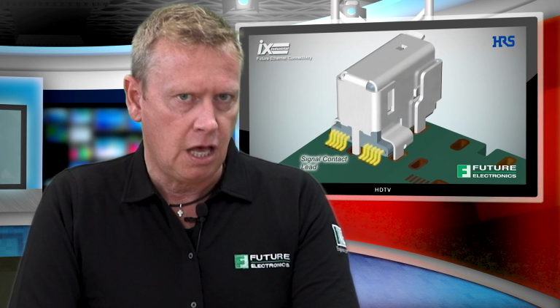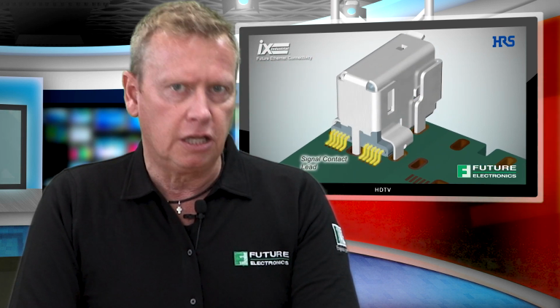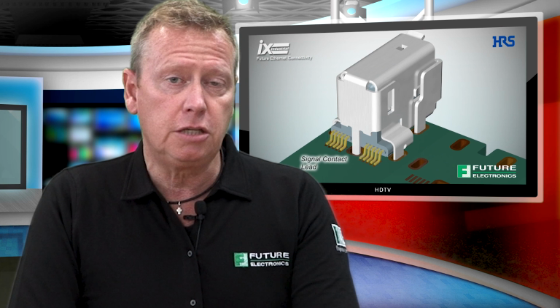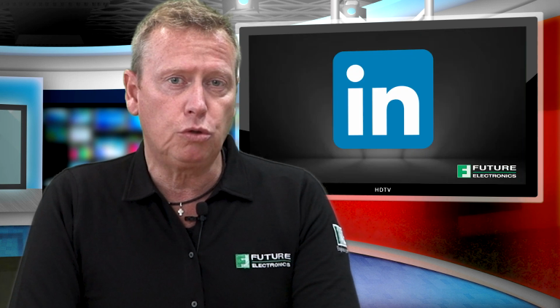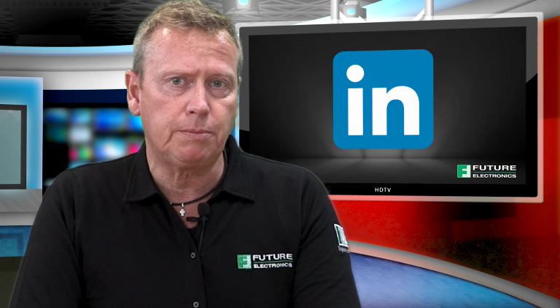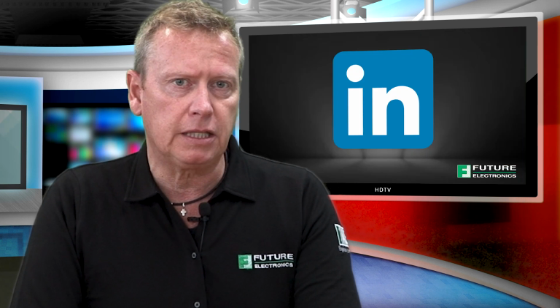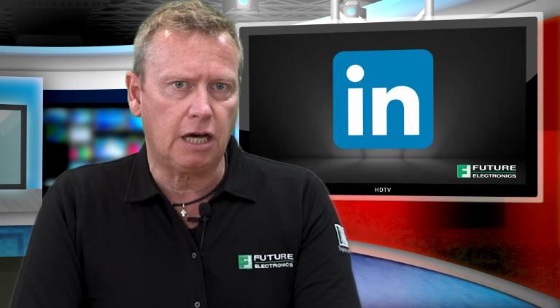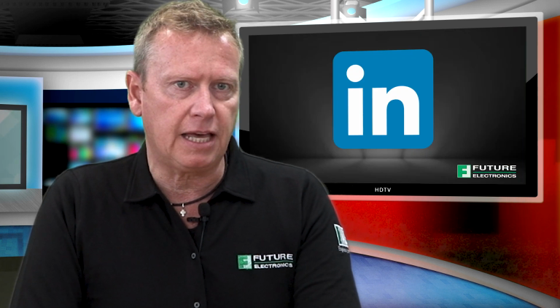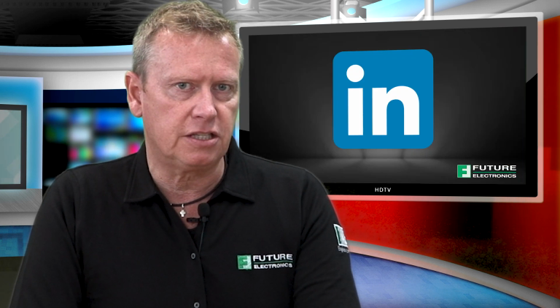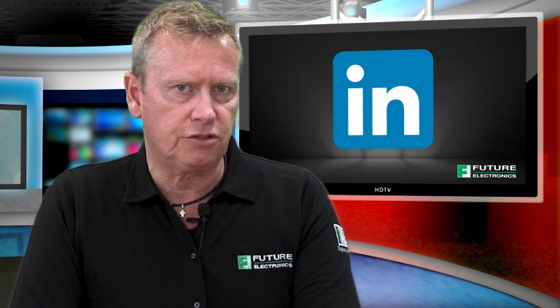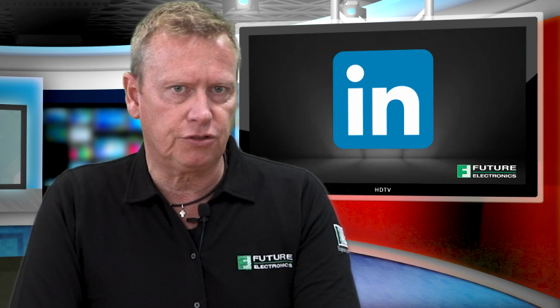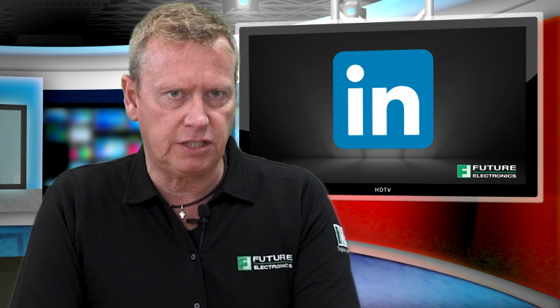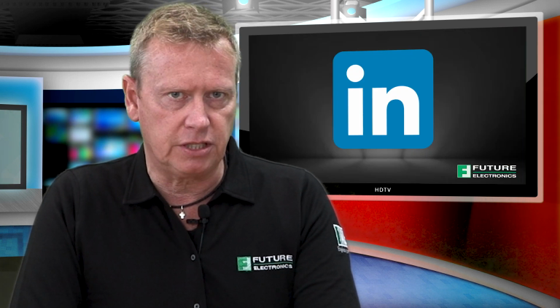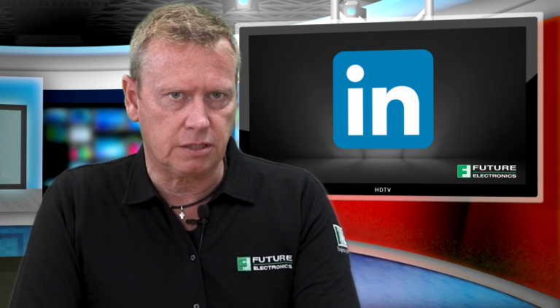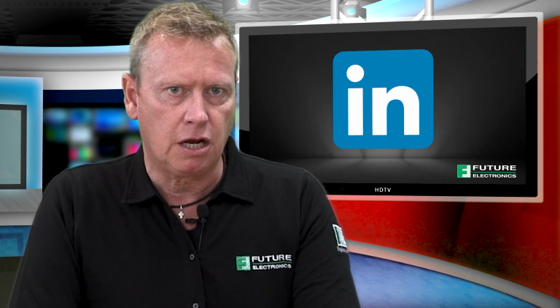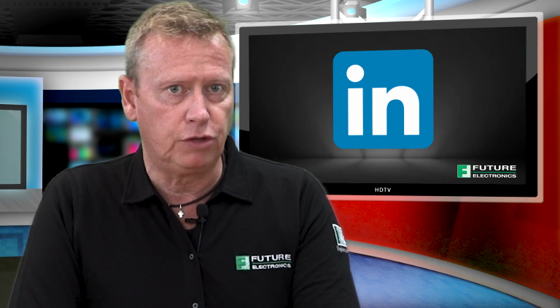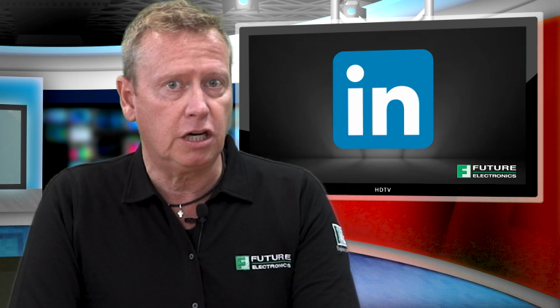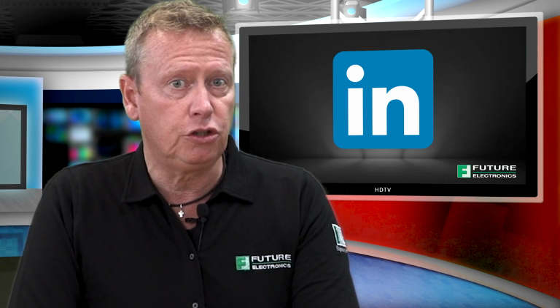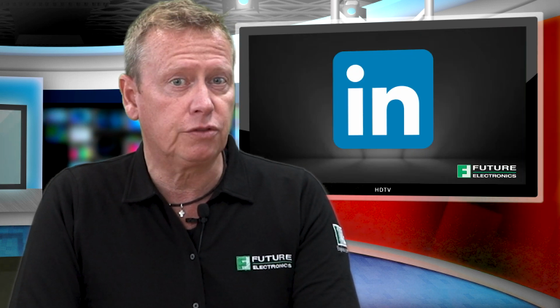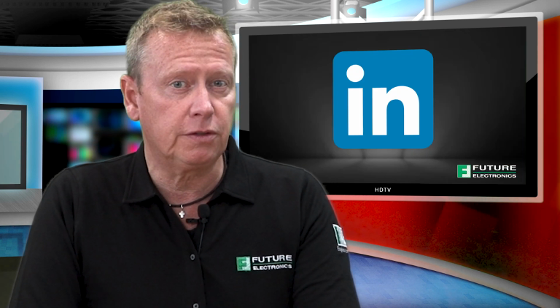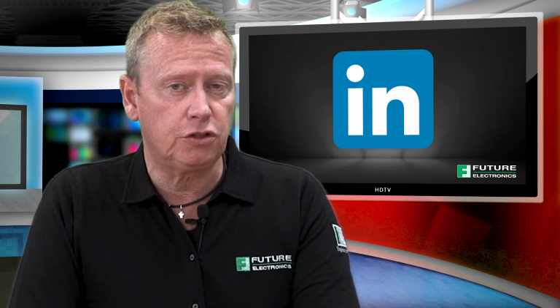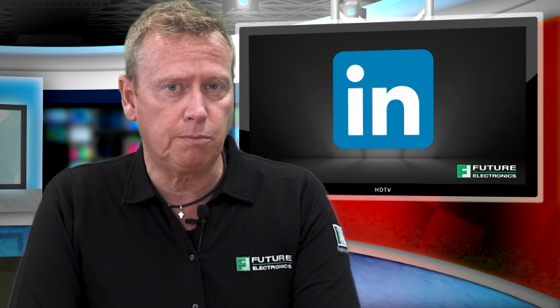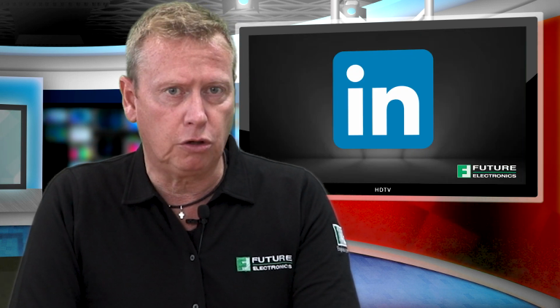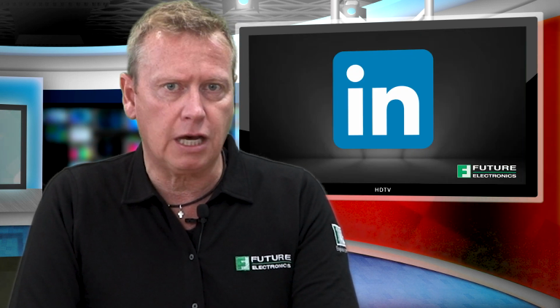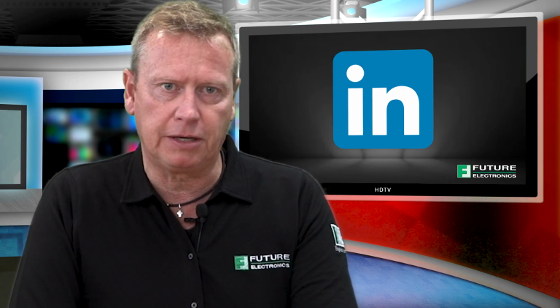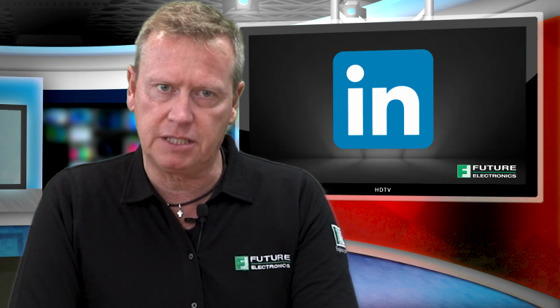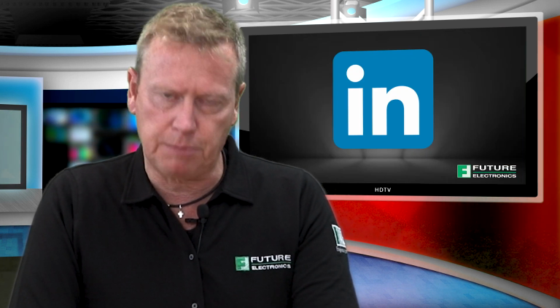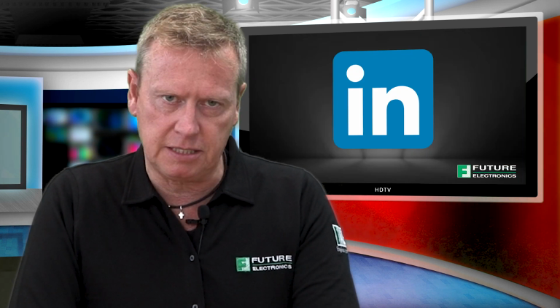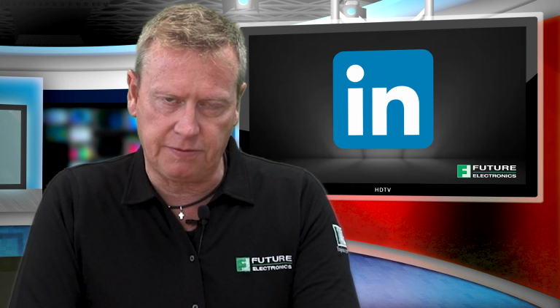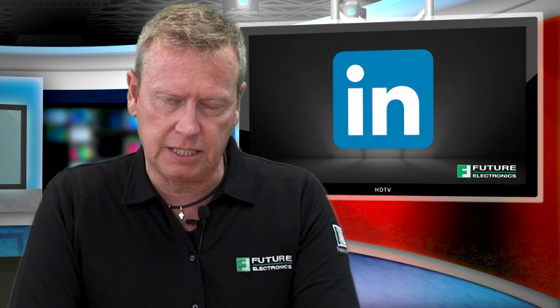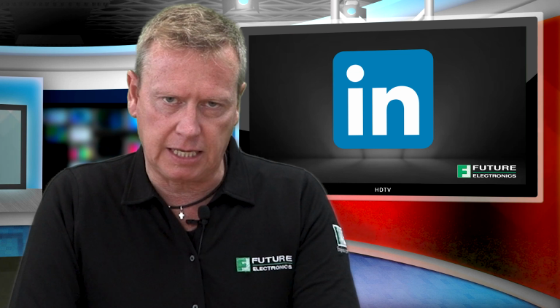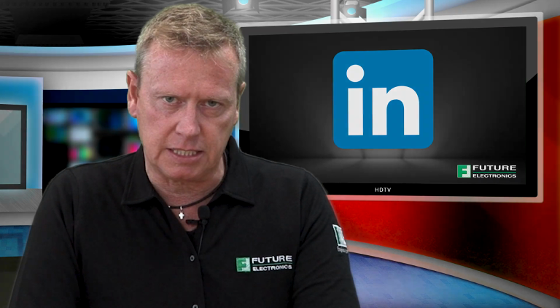Learn more about the iX Industrial Series. Read our News from the Future blog about these space-saving connectors.